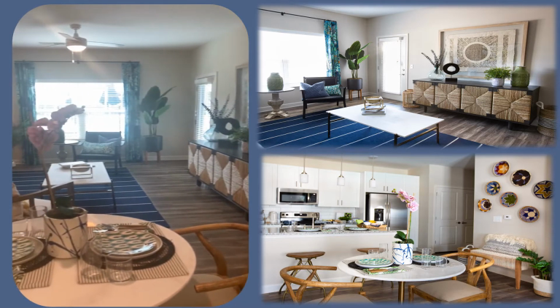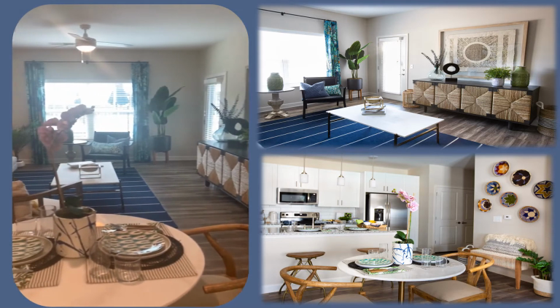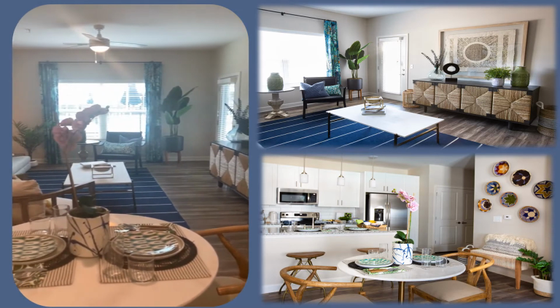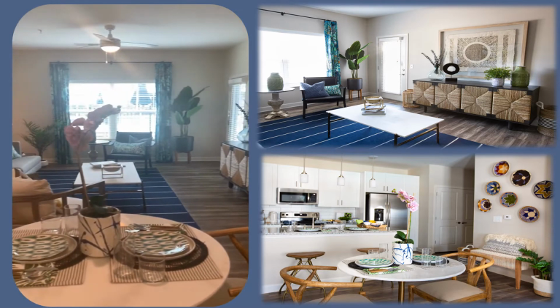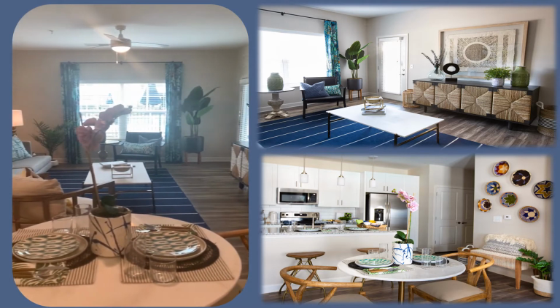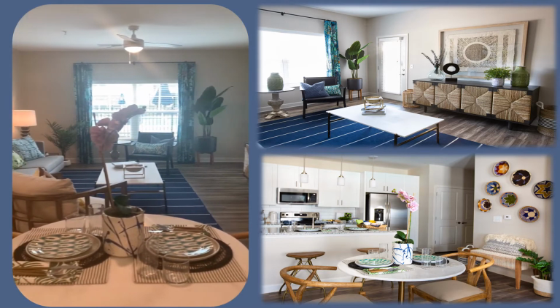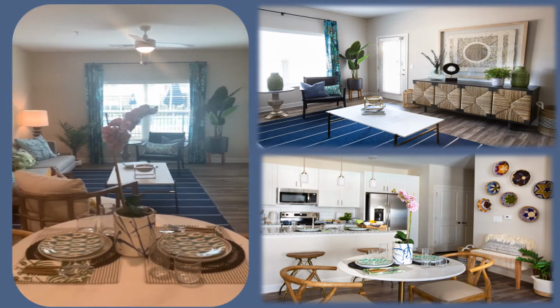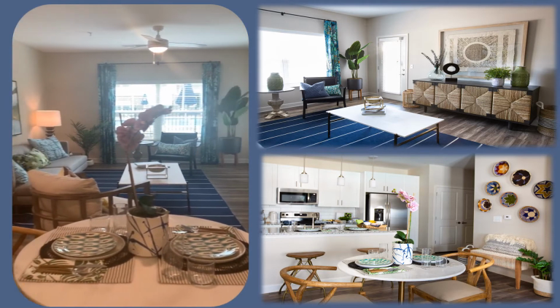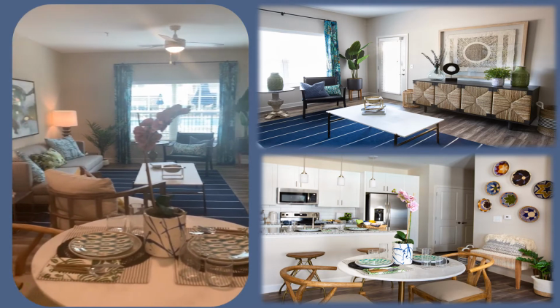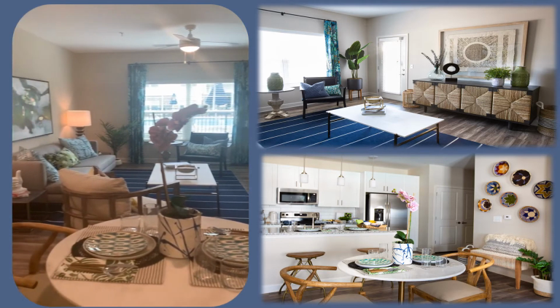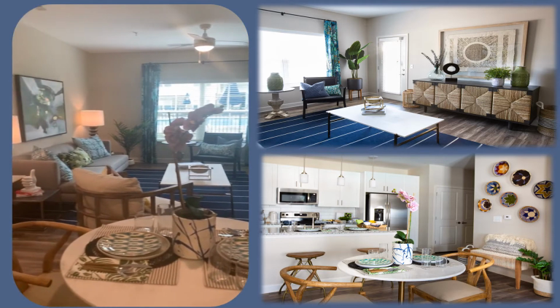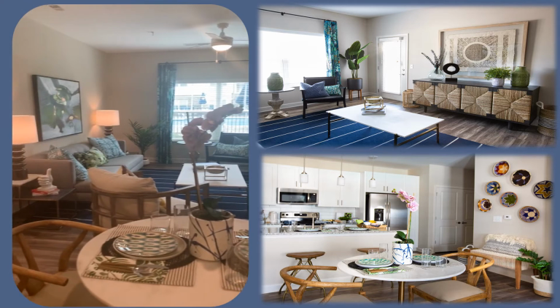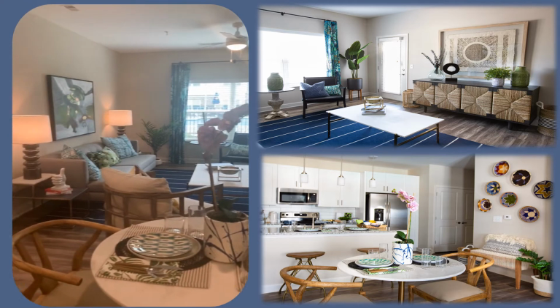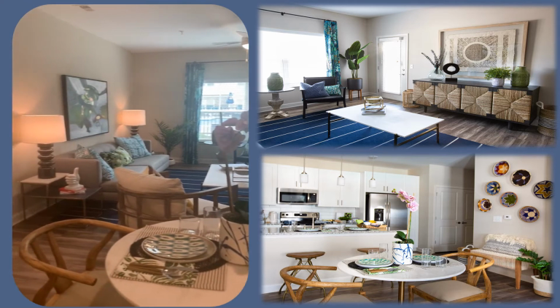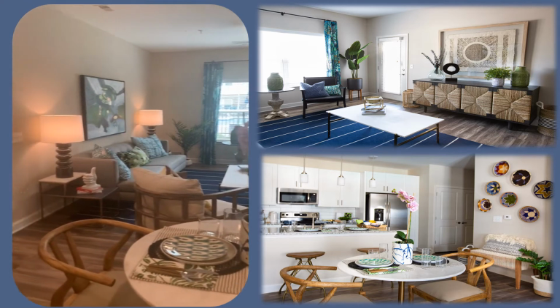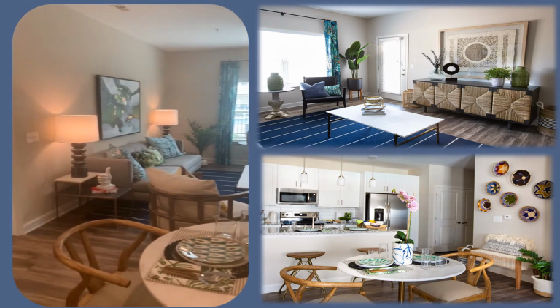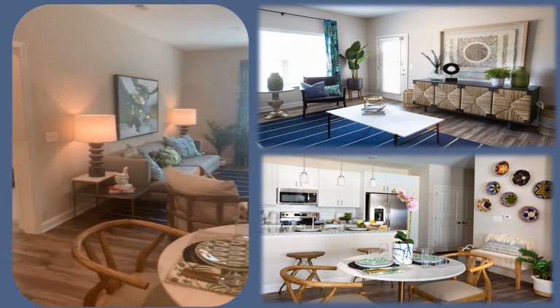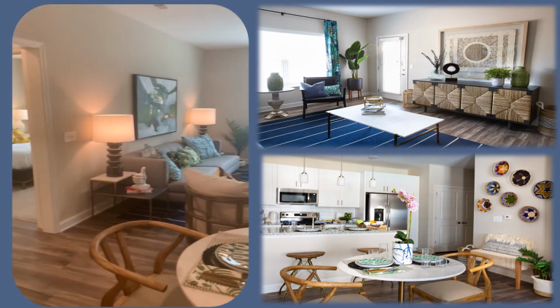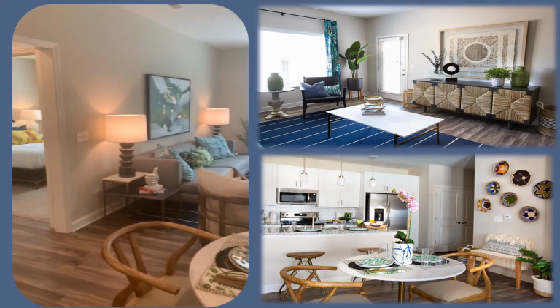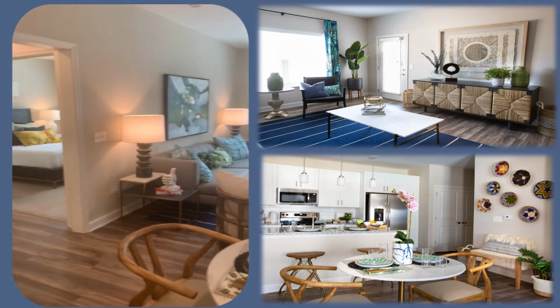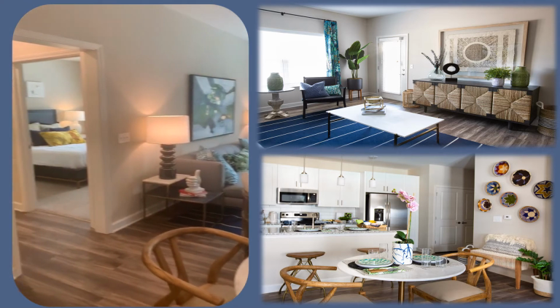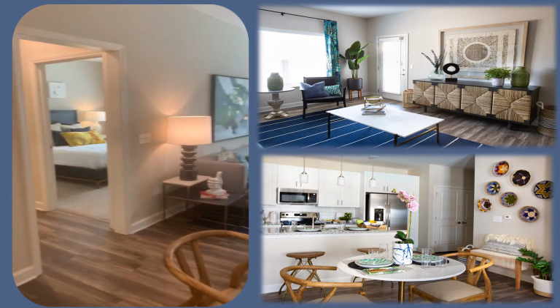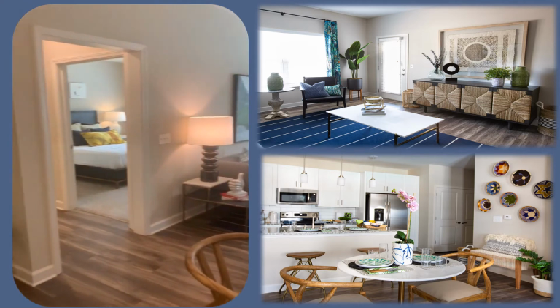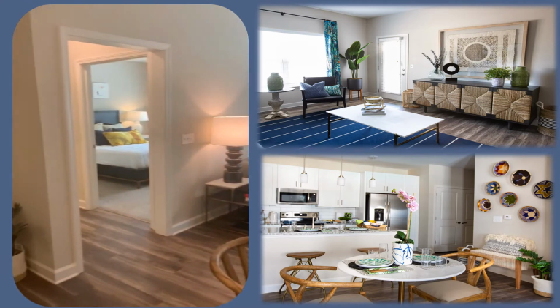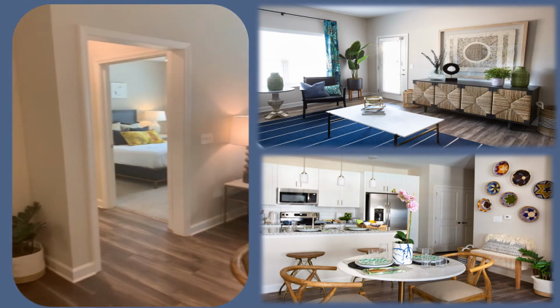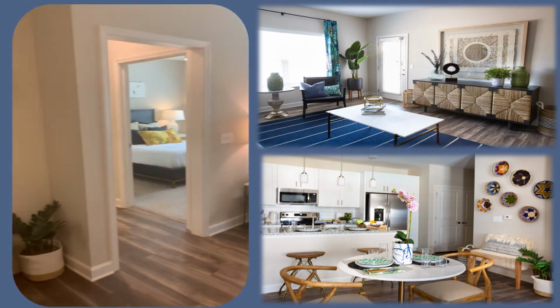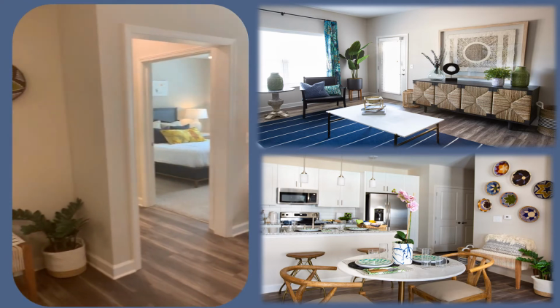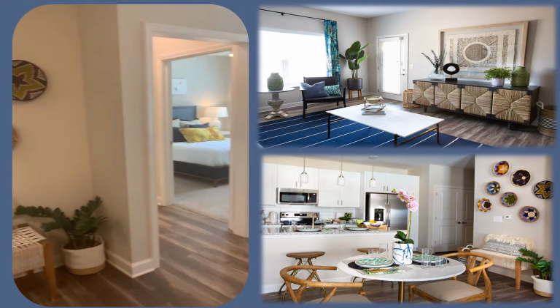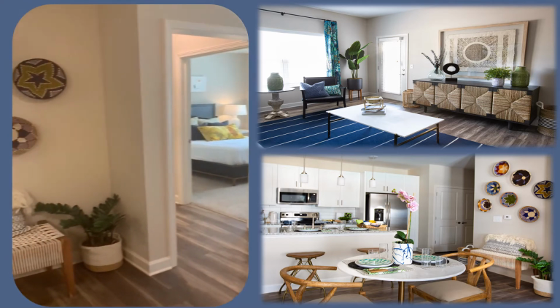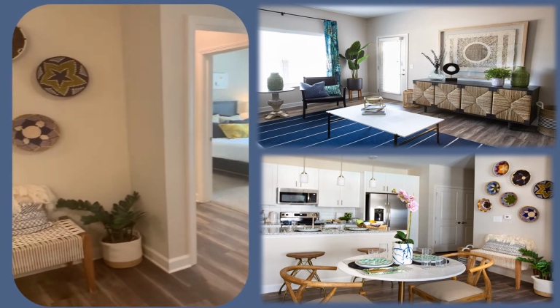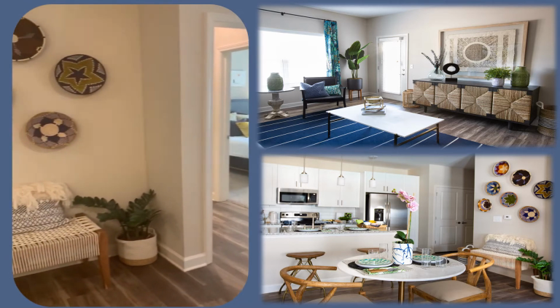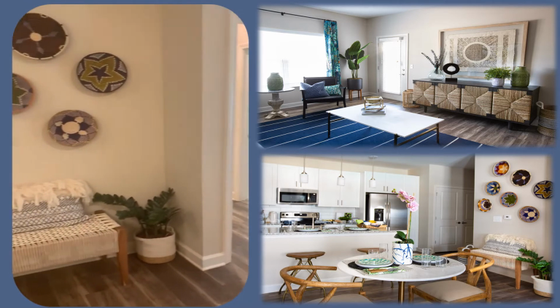Living room area. It does also feature a ceiling fan and light fixture included, which will come in each room.